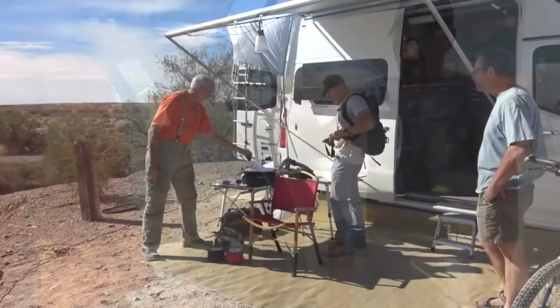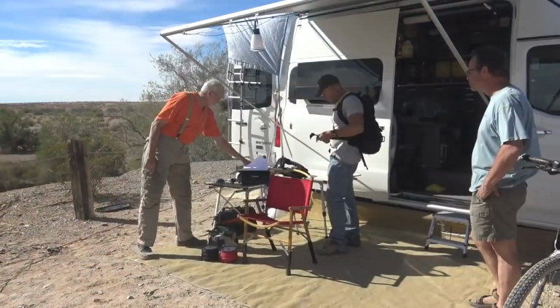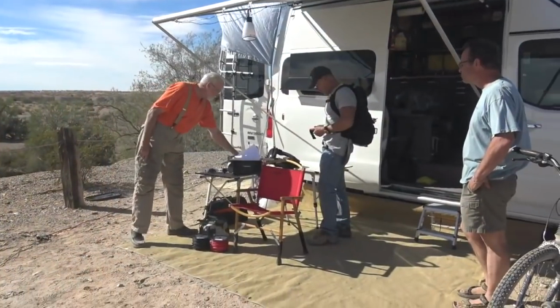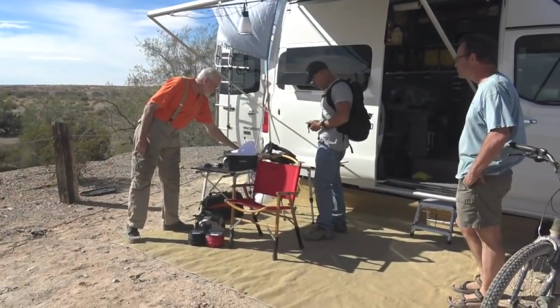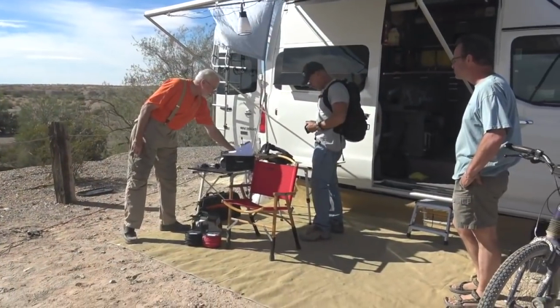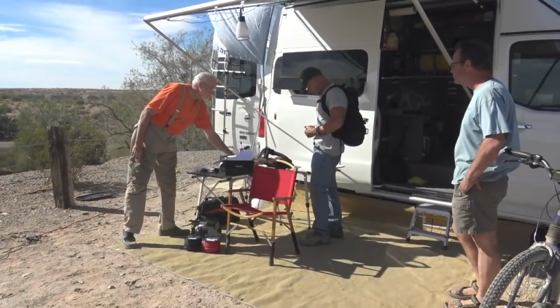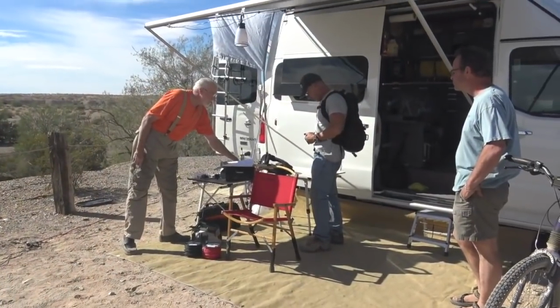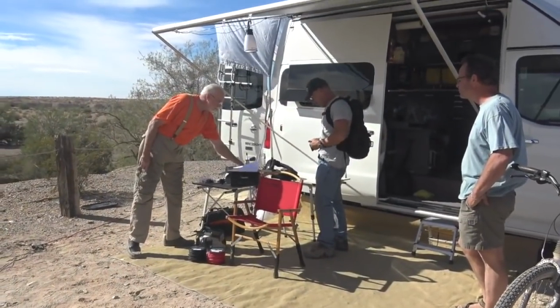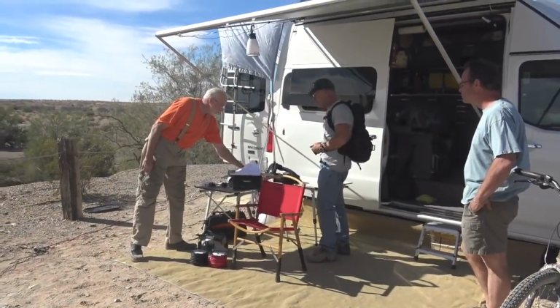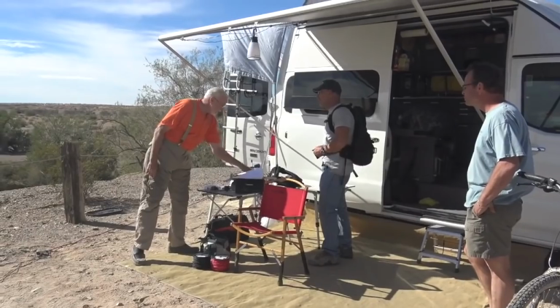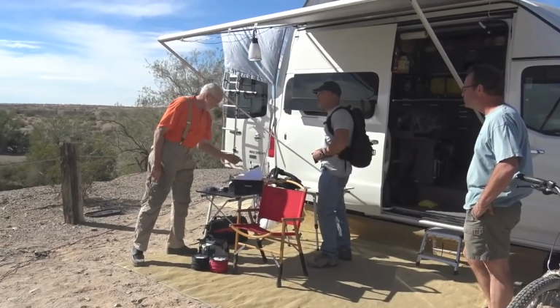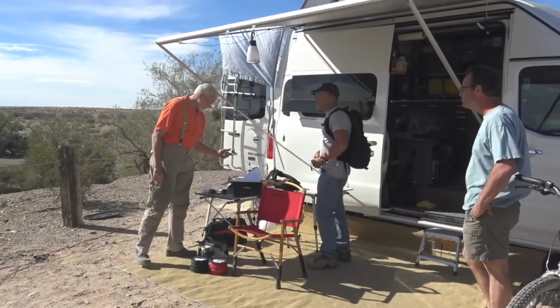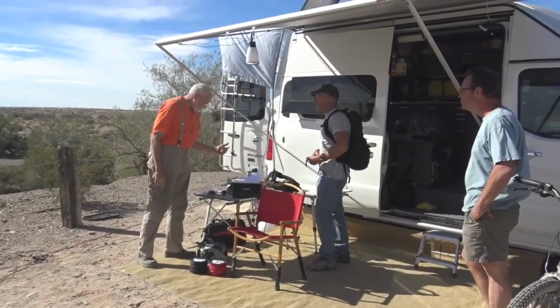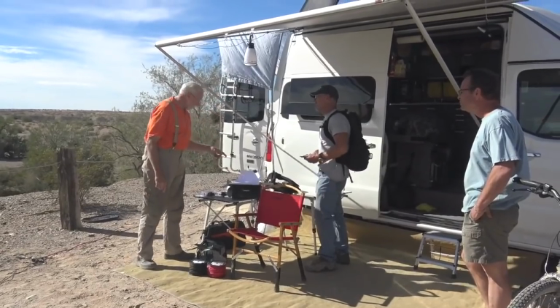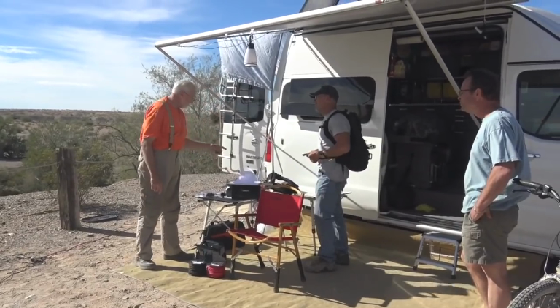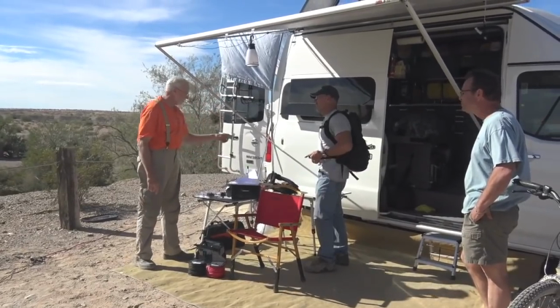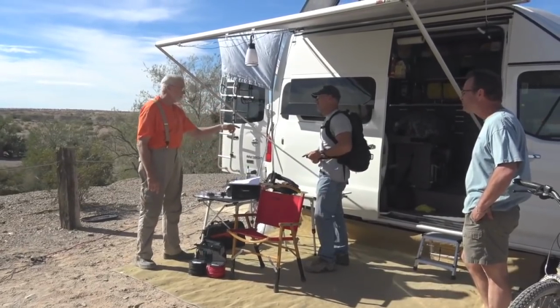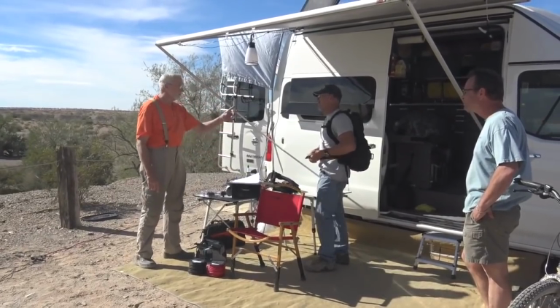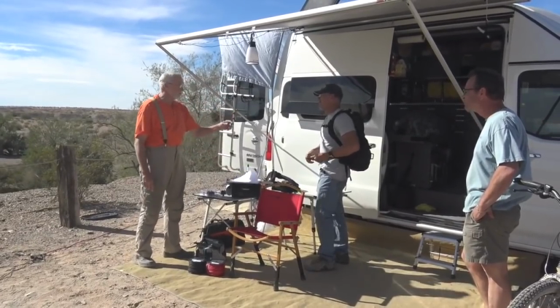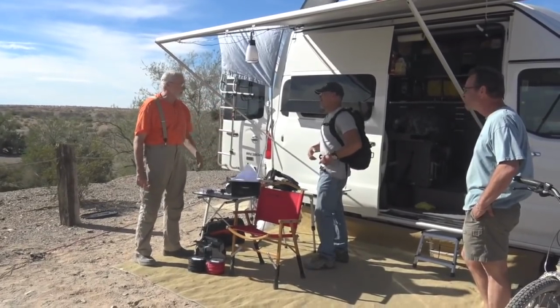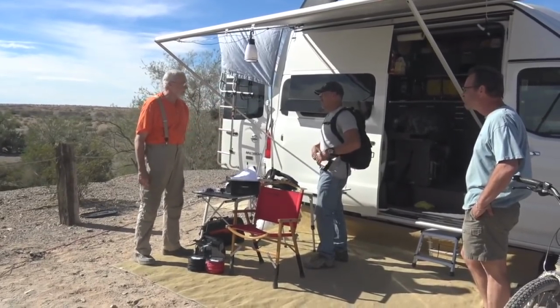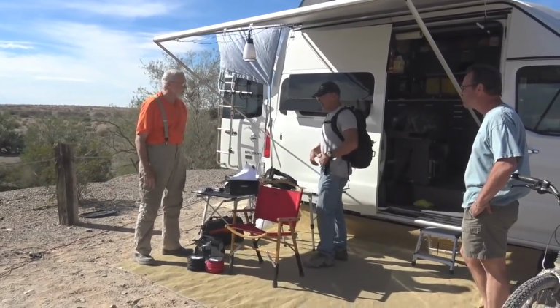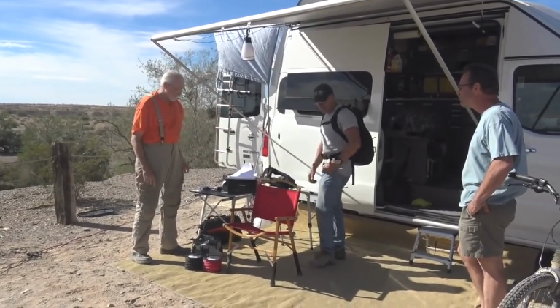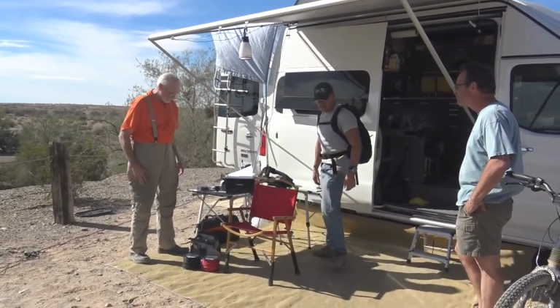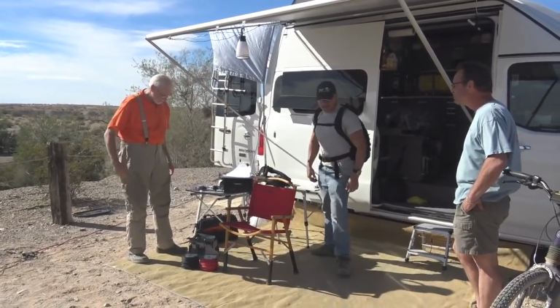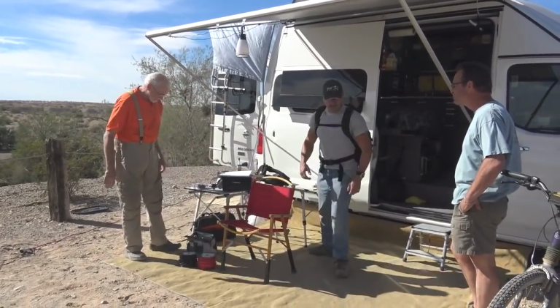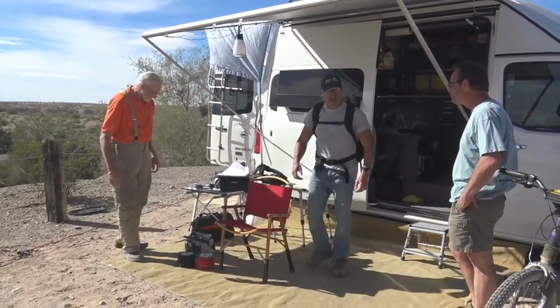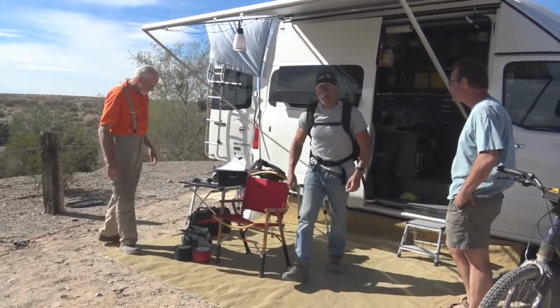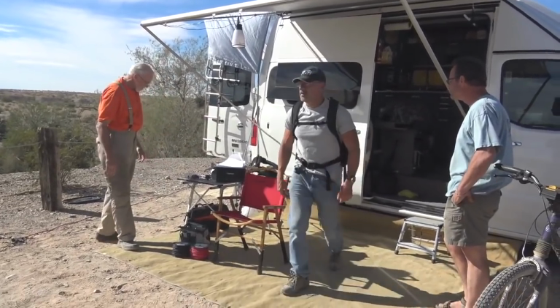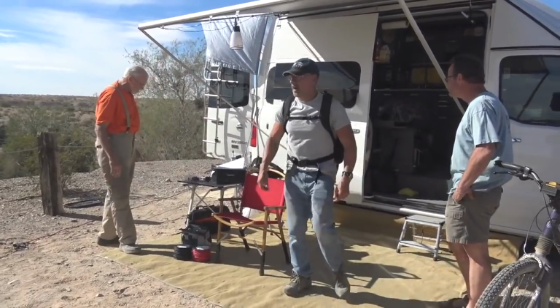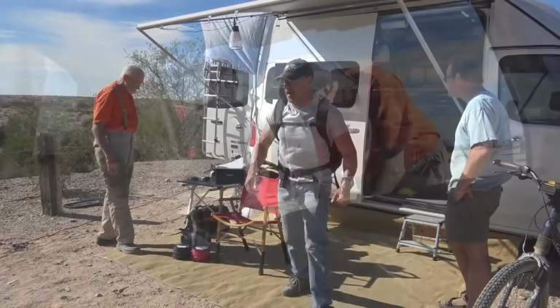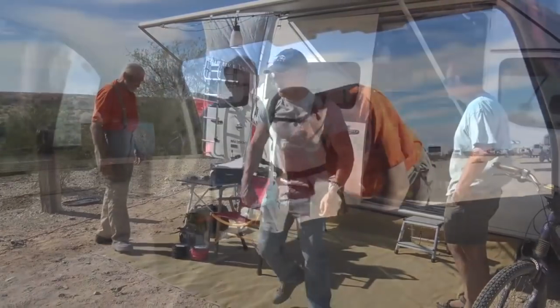Do you want to fuse them? They're going to be on the fuse block. Good deal — I'll be right back.